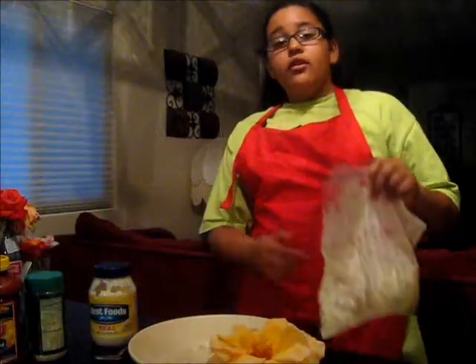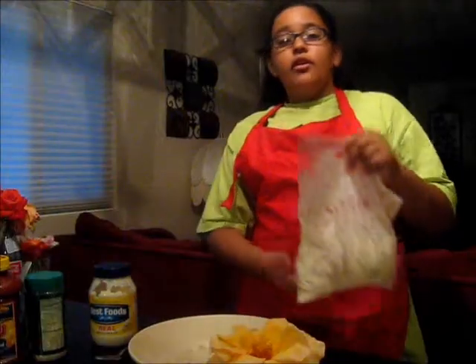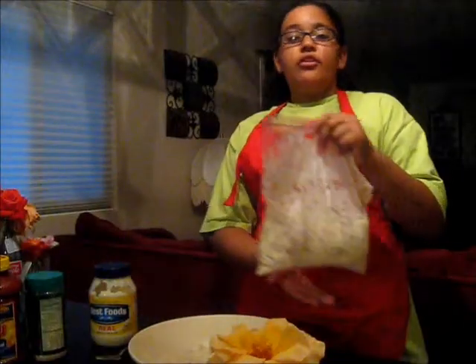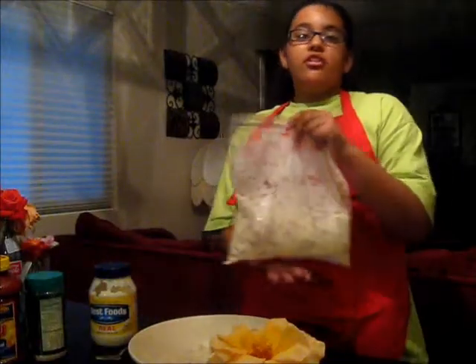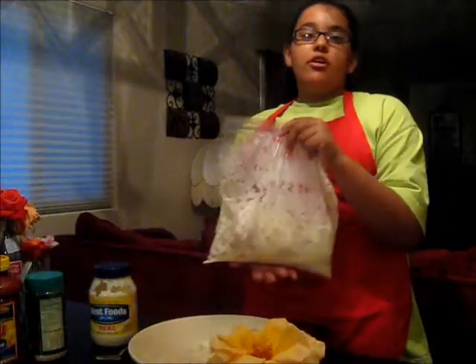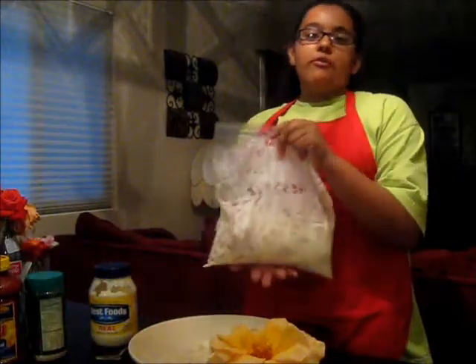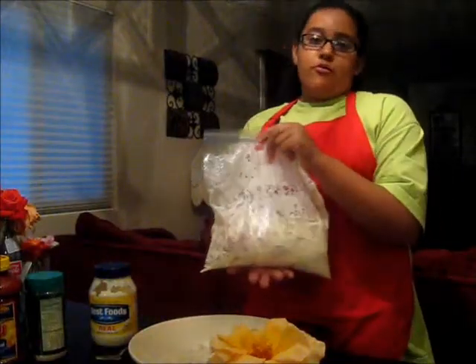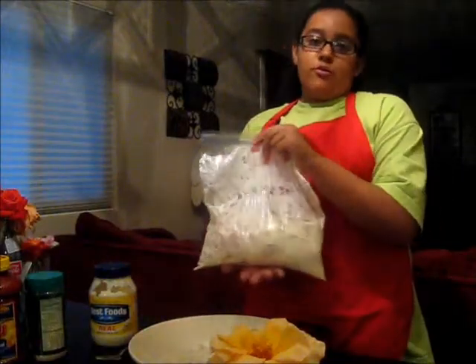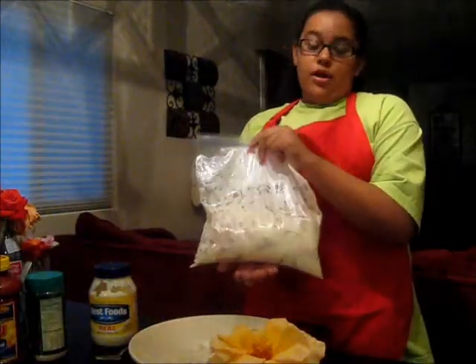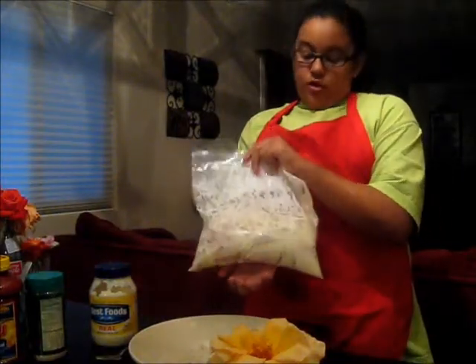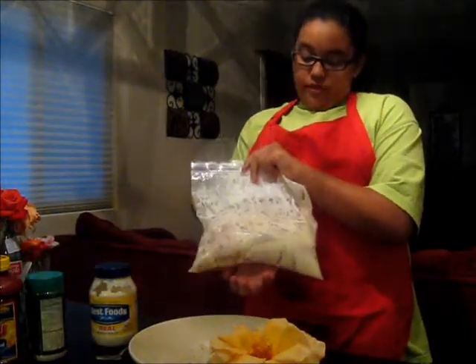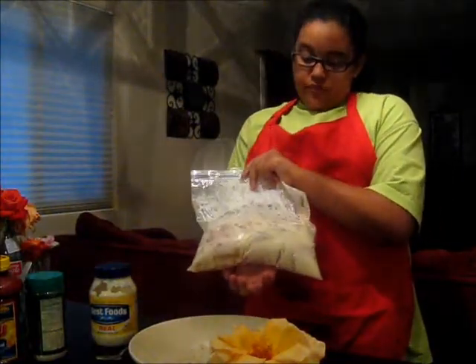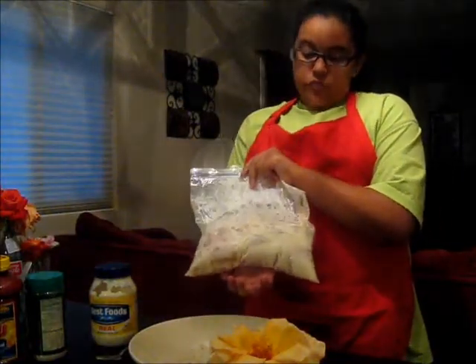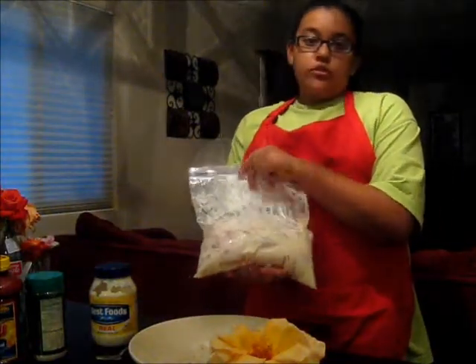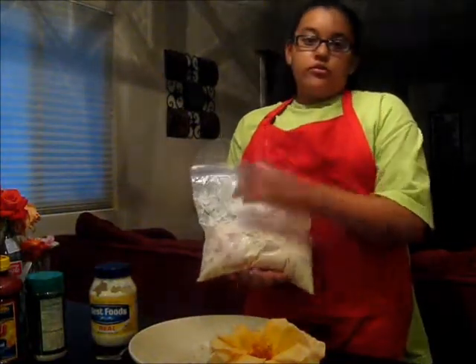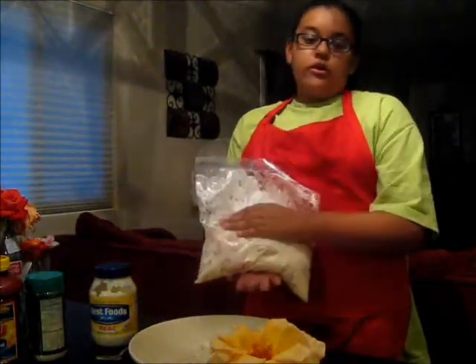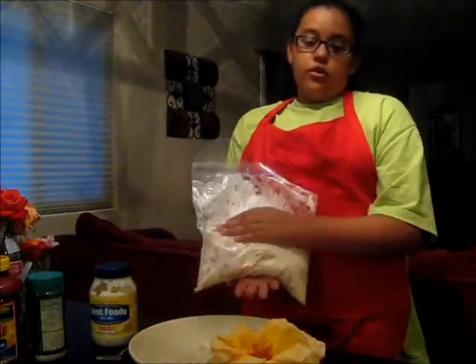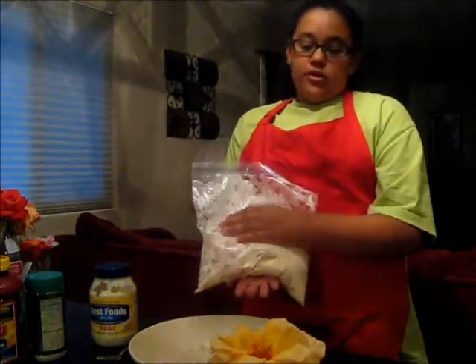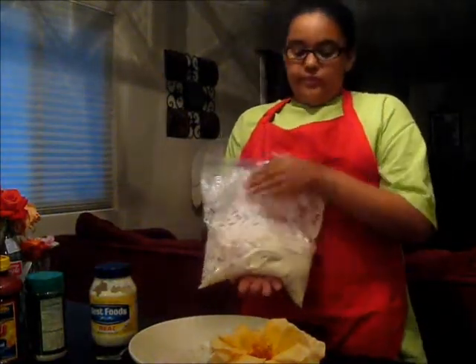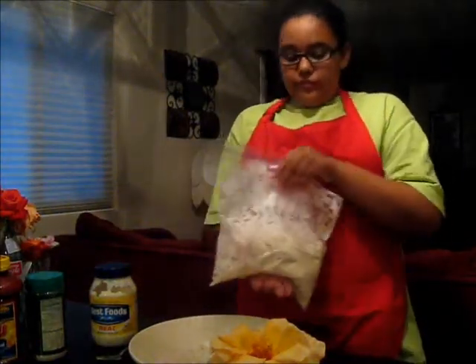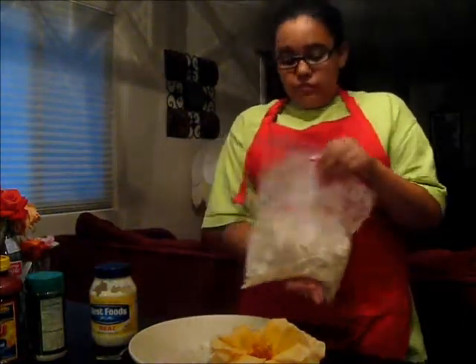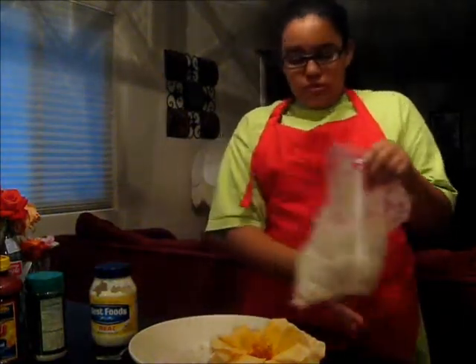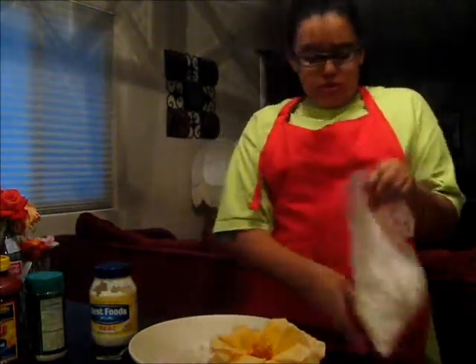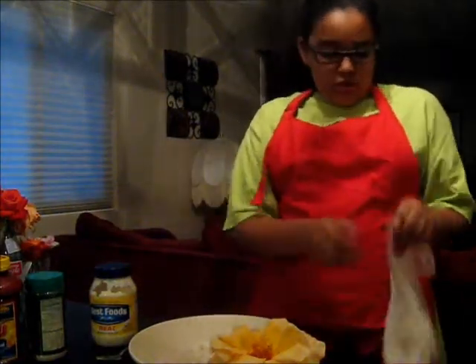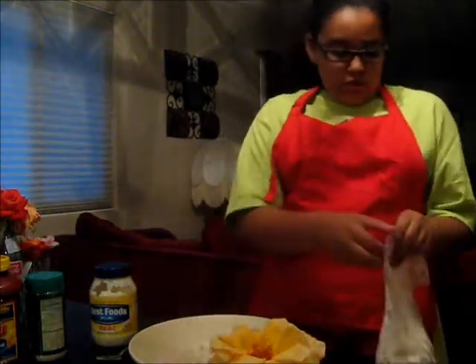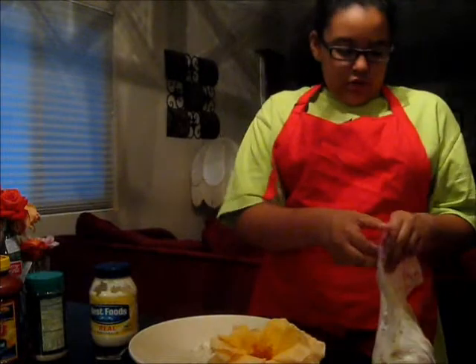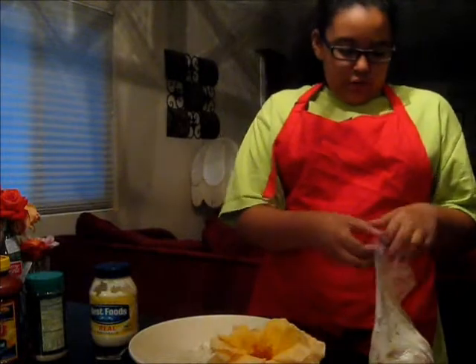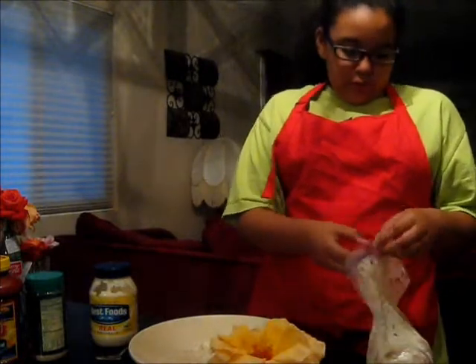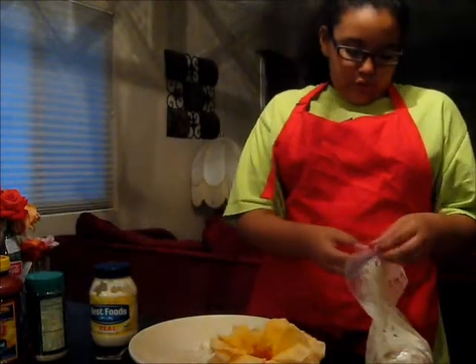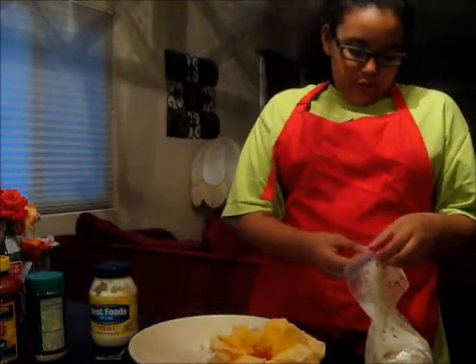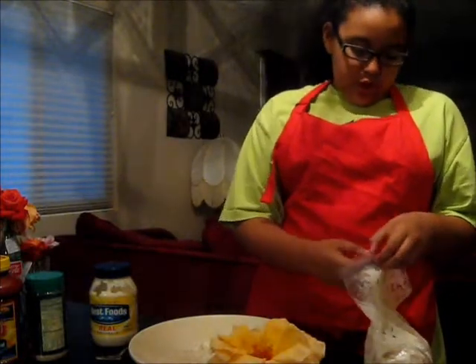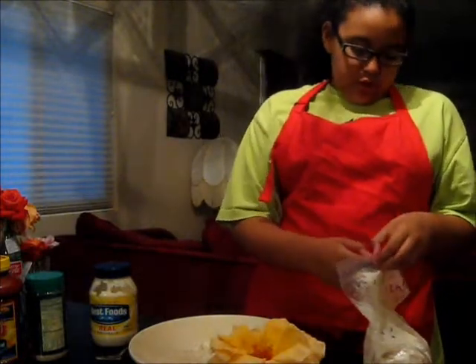With a little help from my mom, we've now coated it. Now I'll put it in the batter.